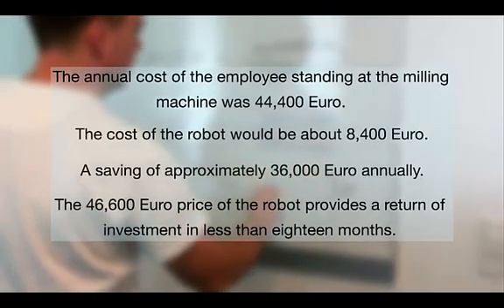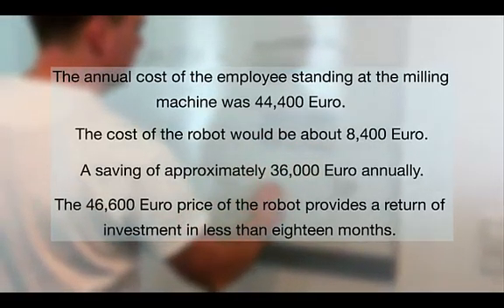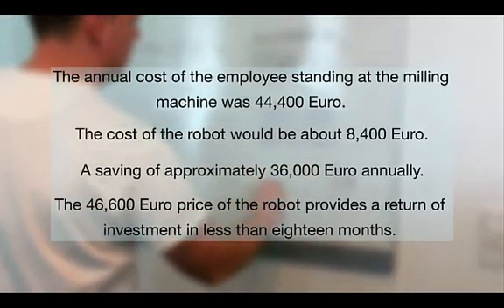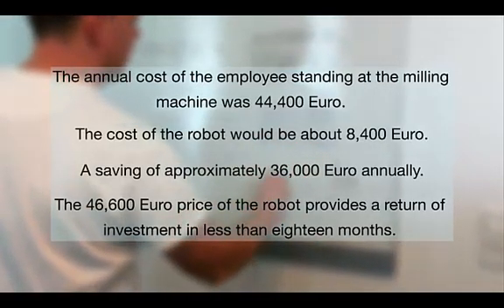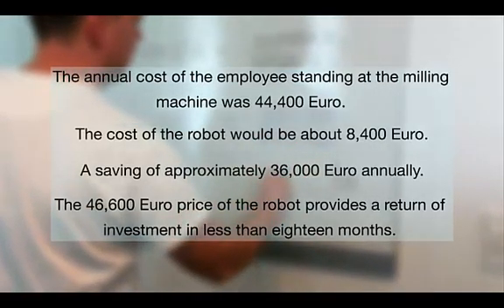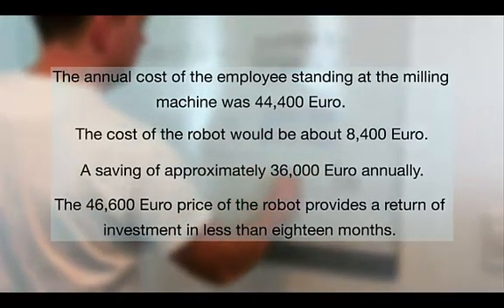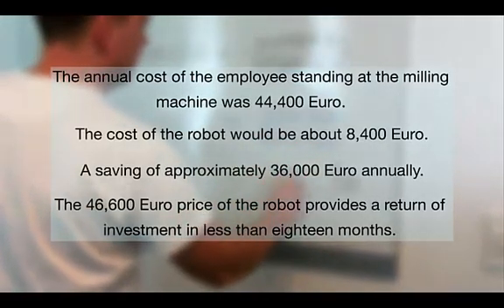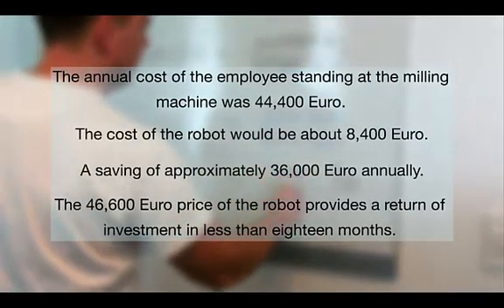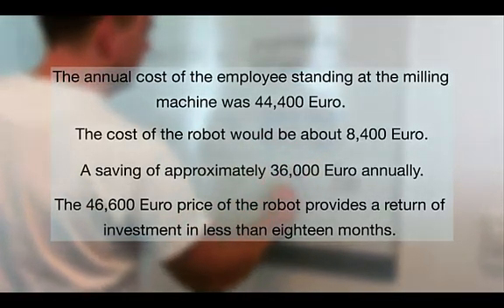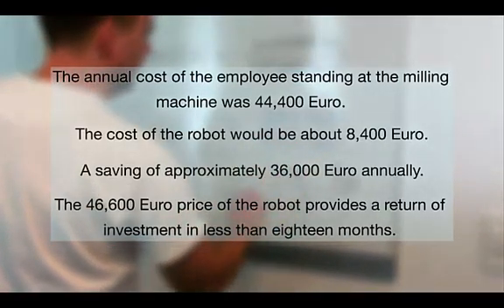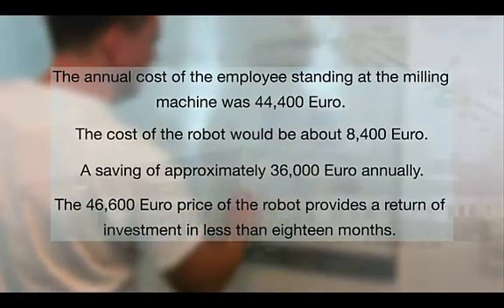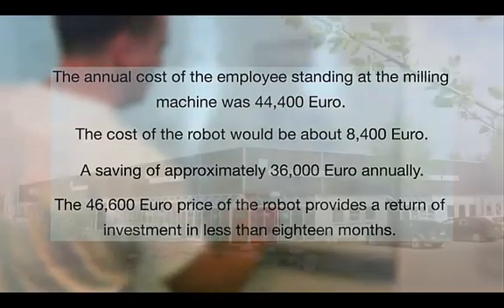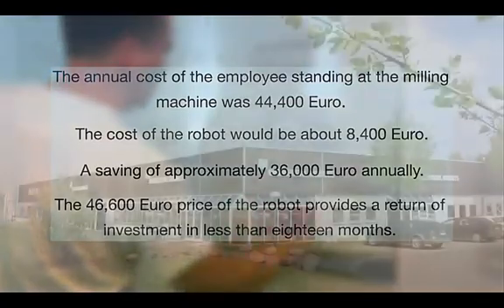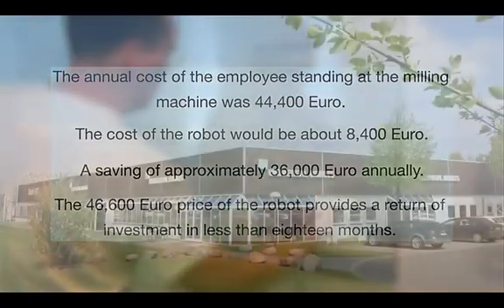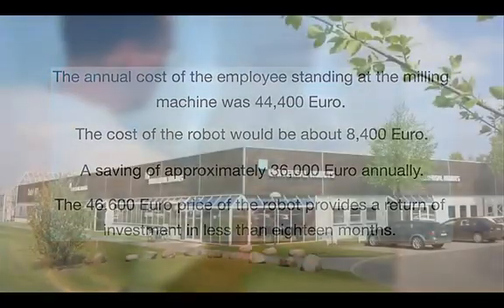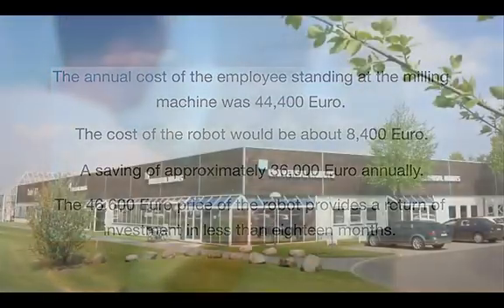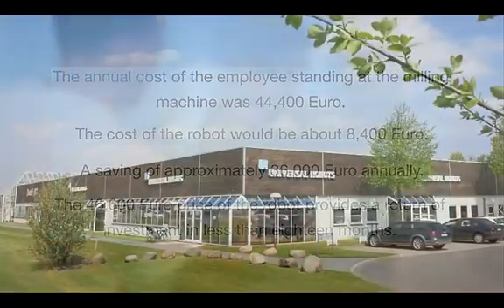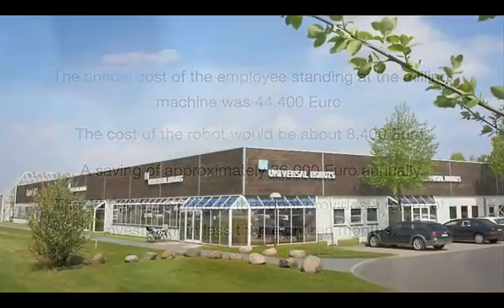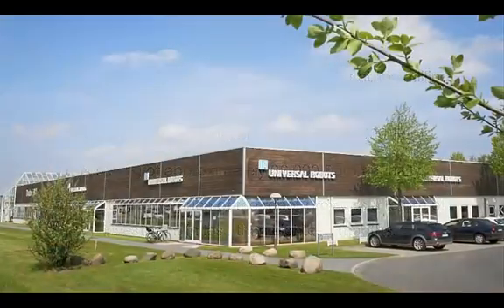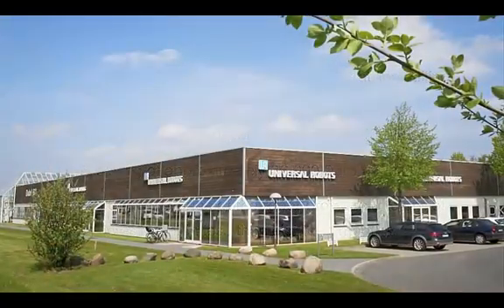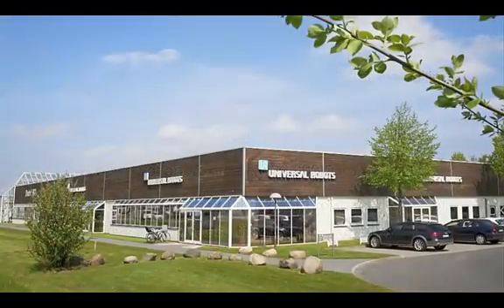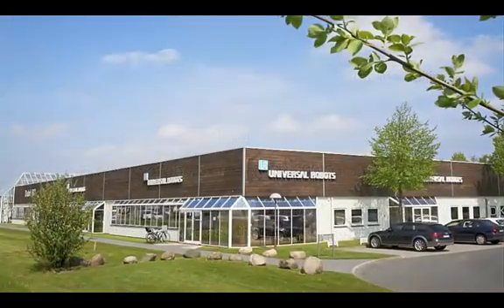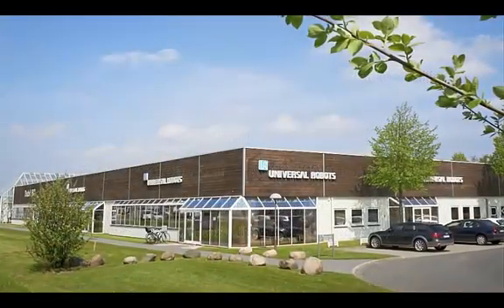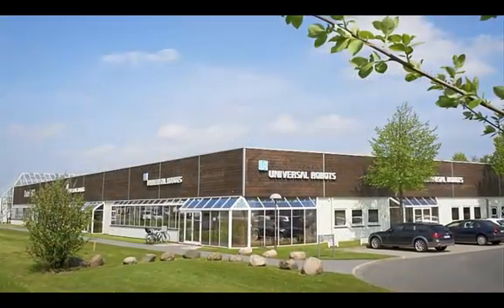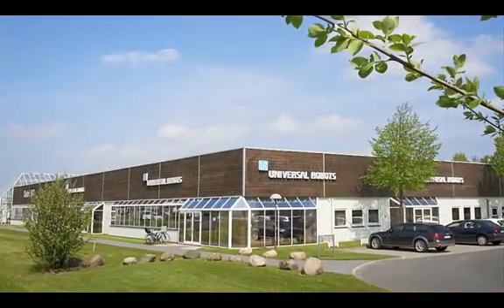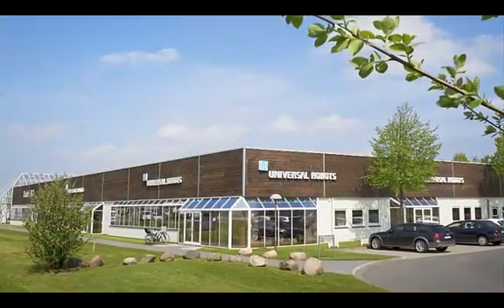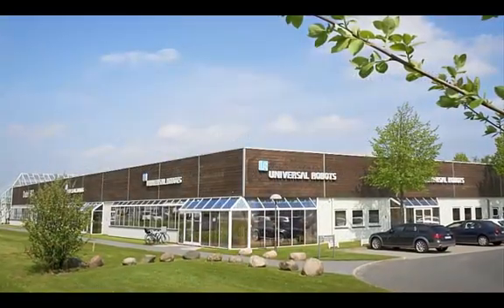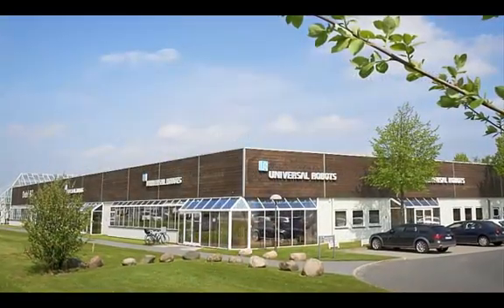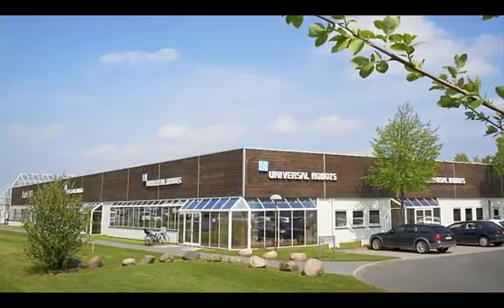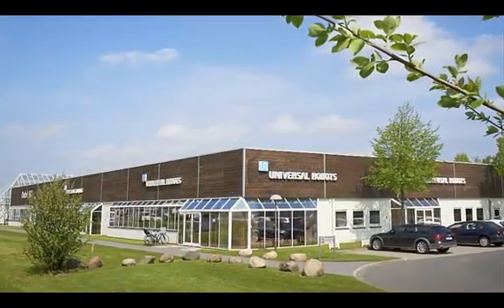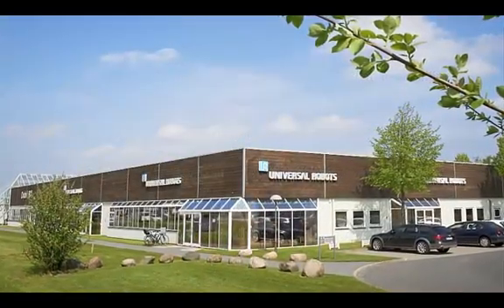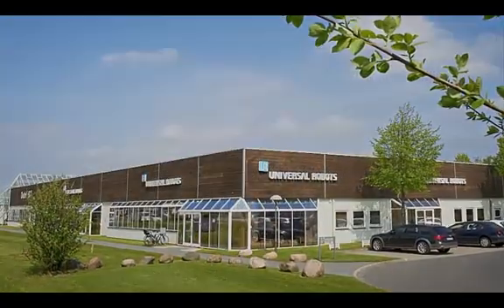Not surprisingly, the bank was convinced and OTV decided to go ahead and invest in the solution from Universal Robots.